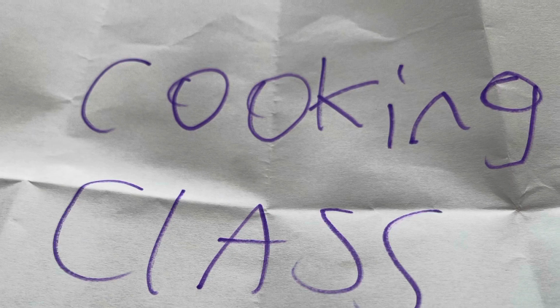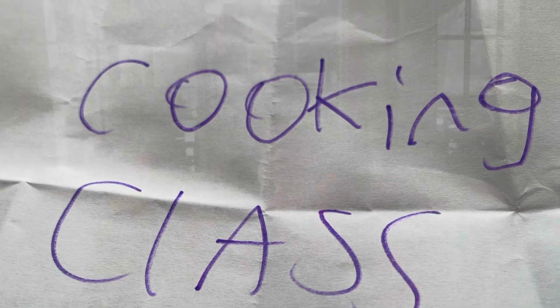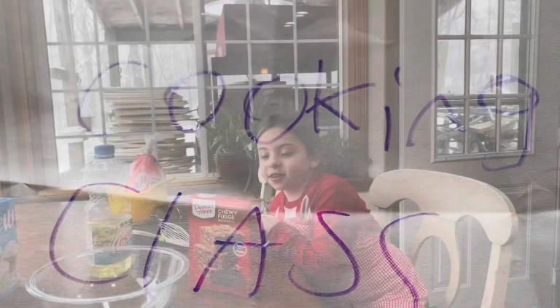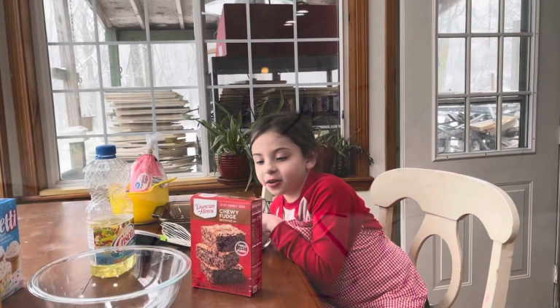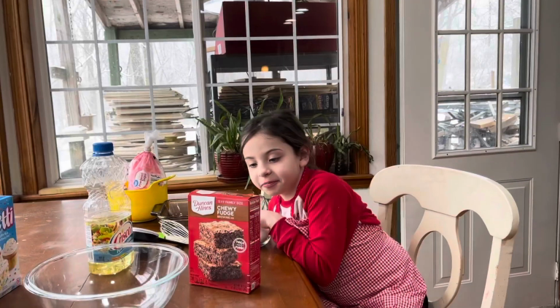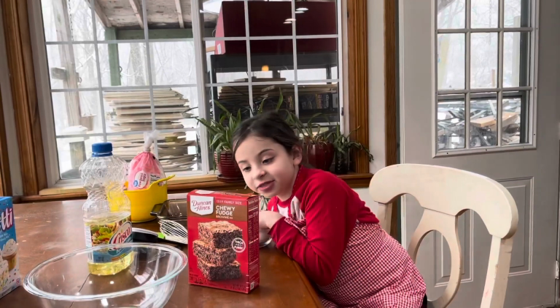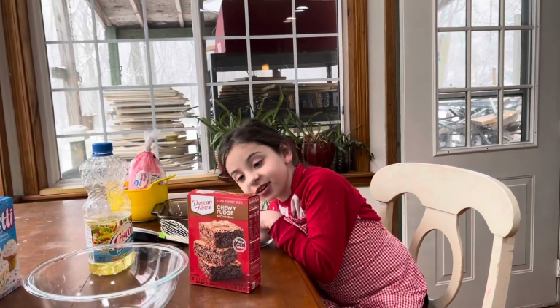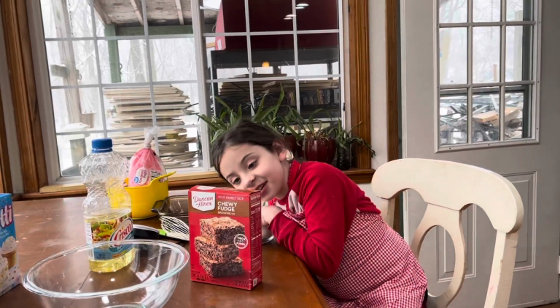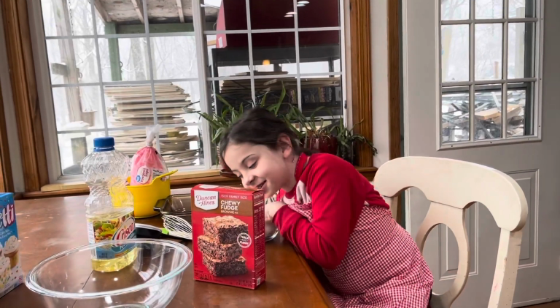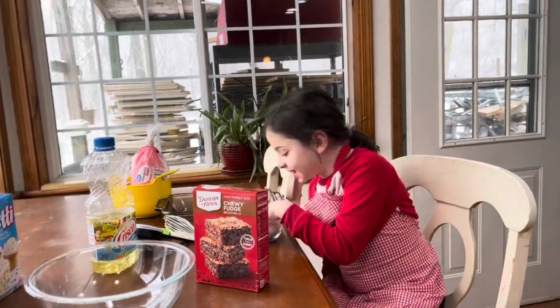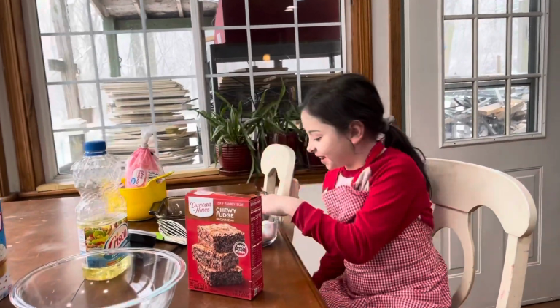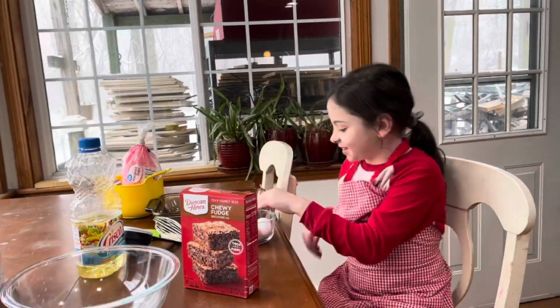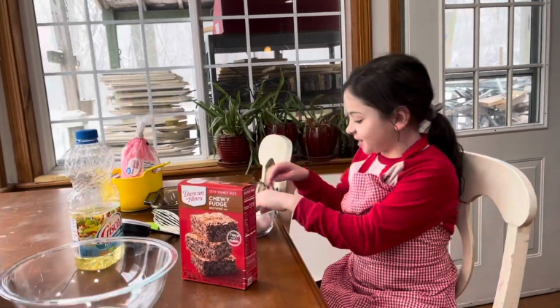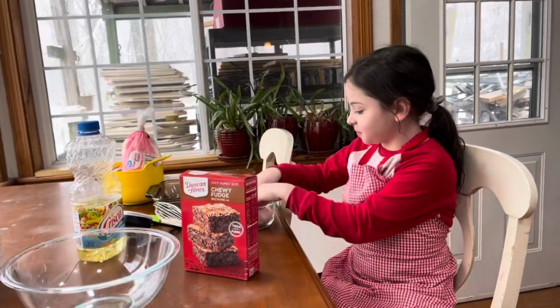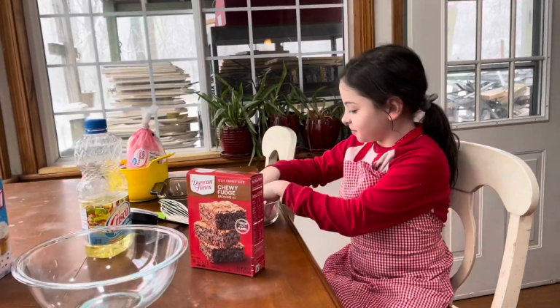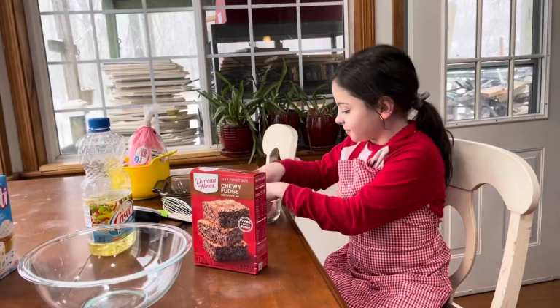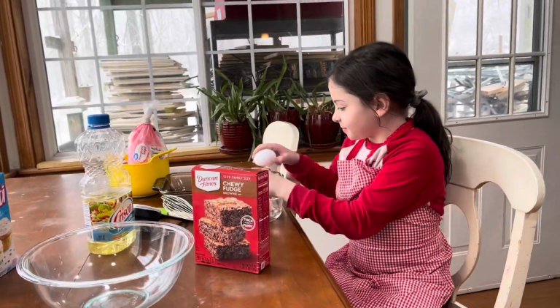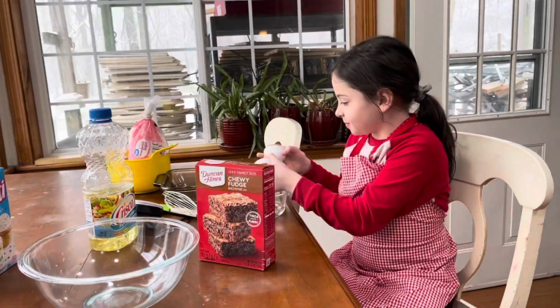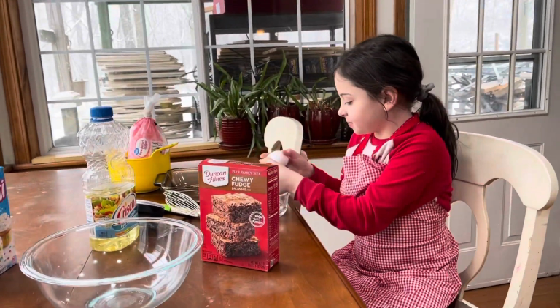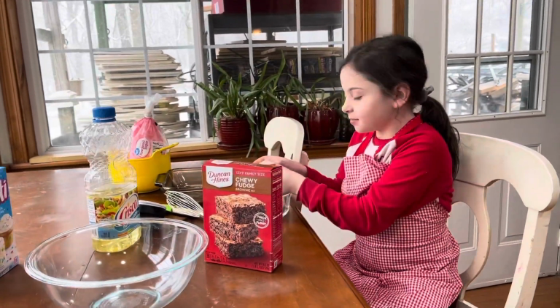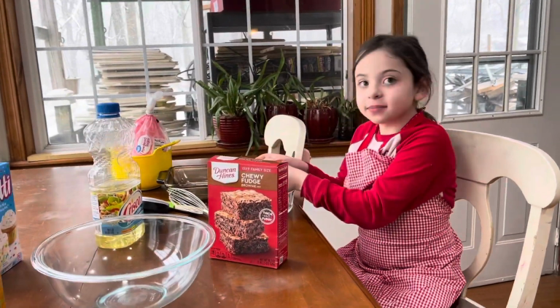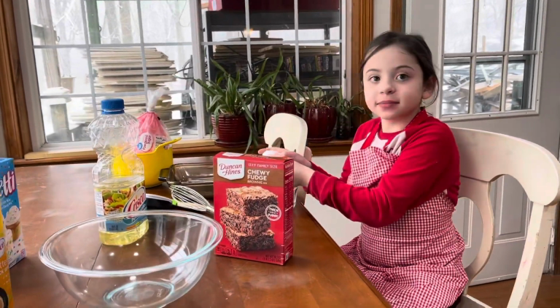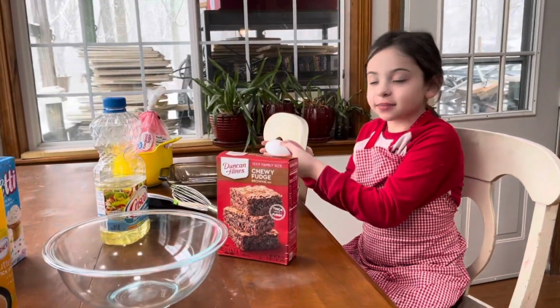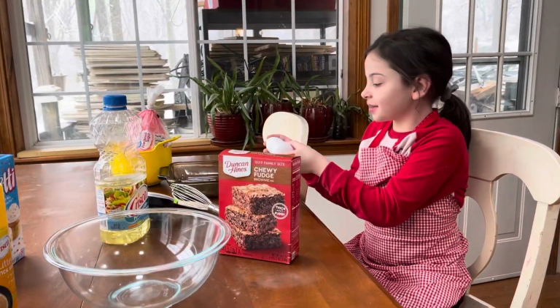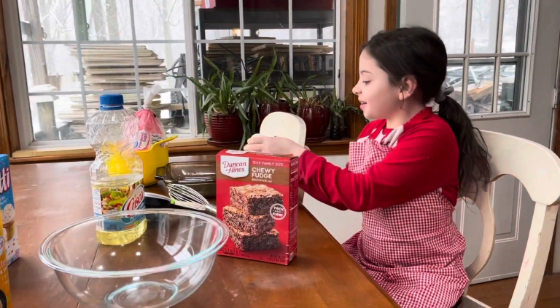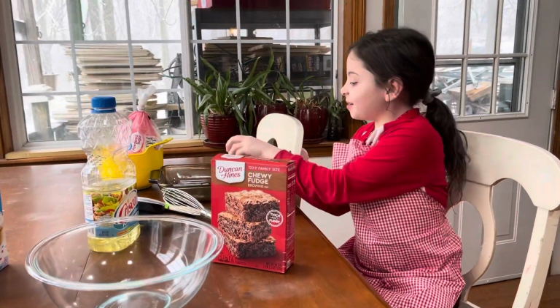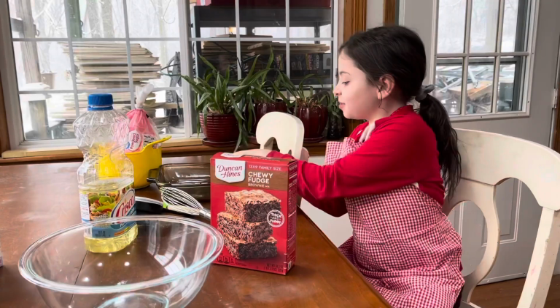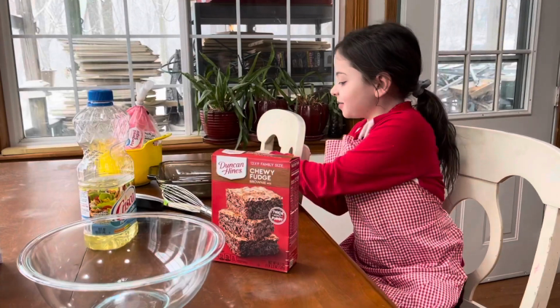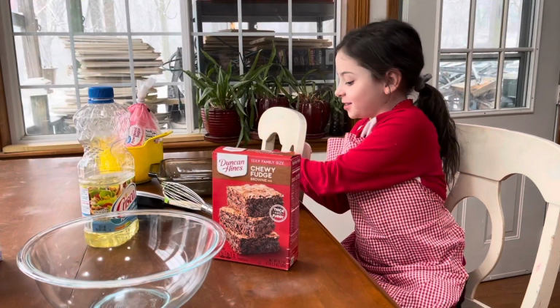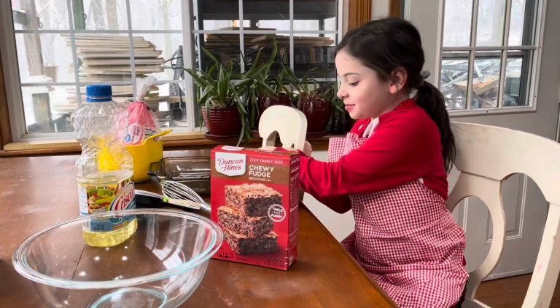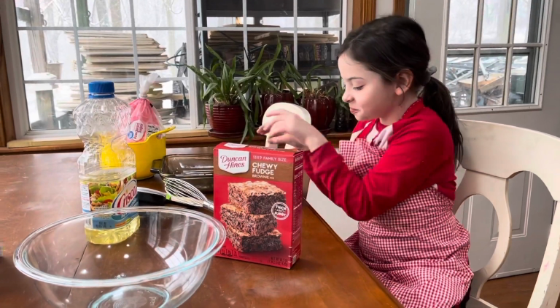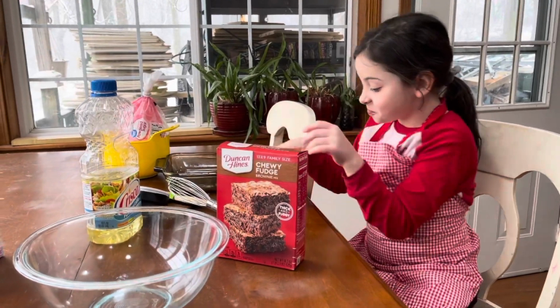Three large eggs. Madeline, what are you making? Brownies.